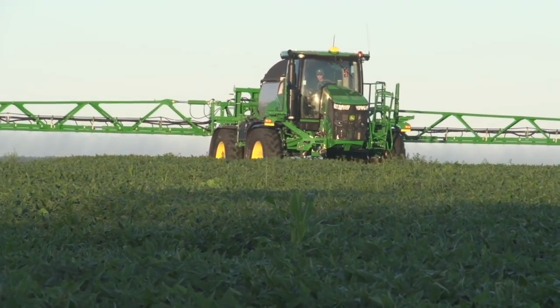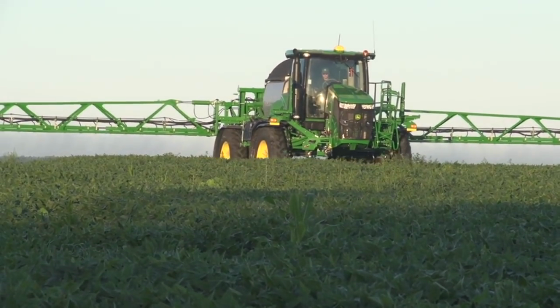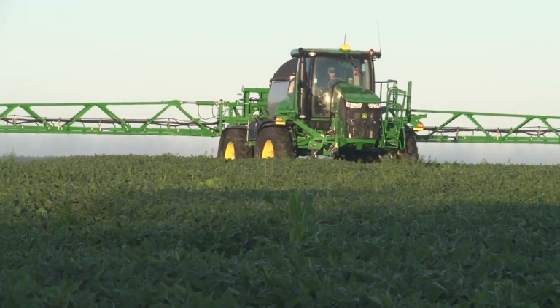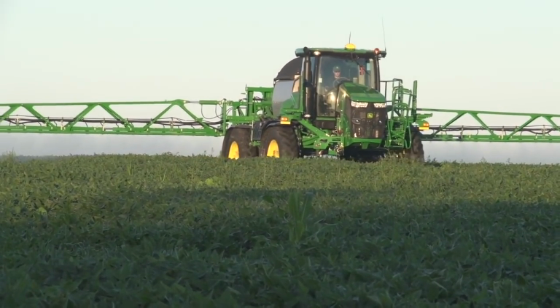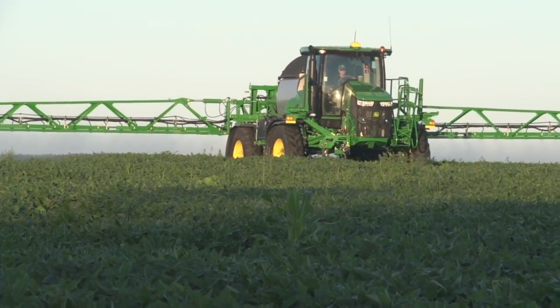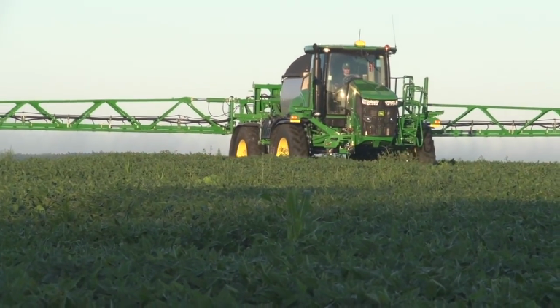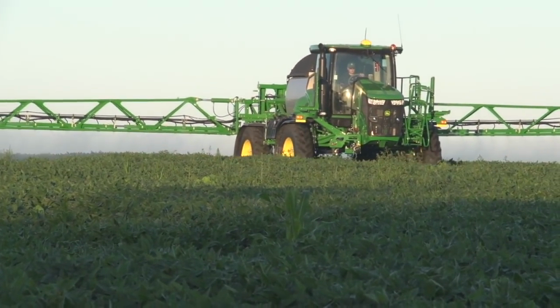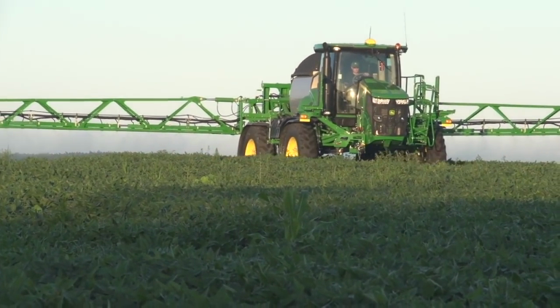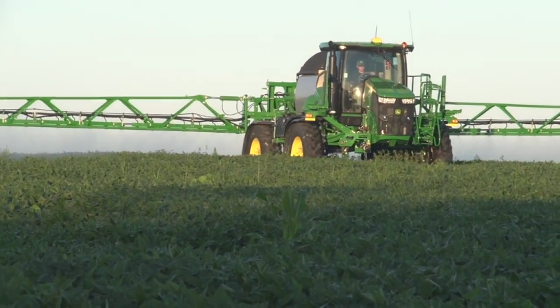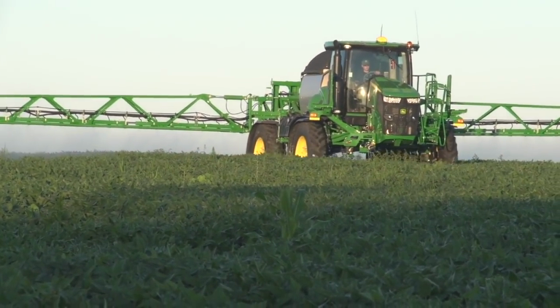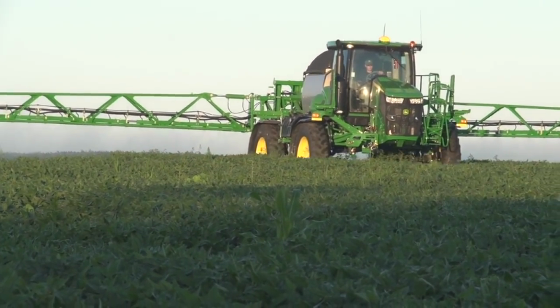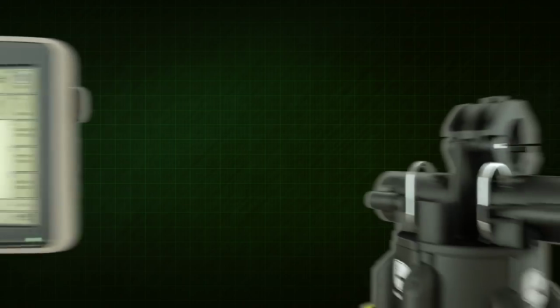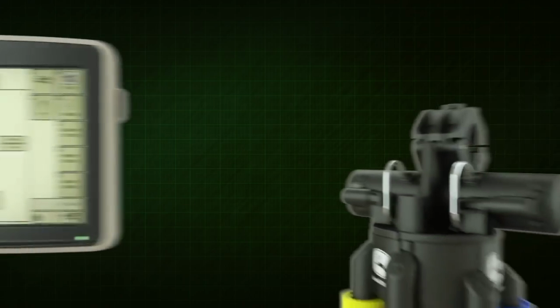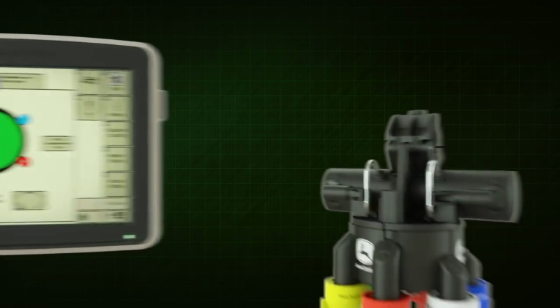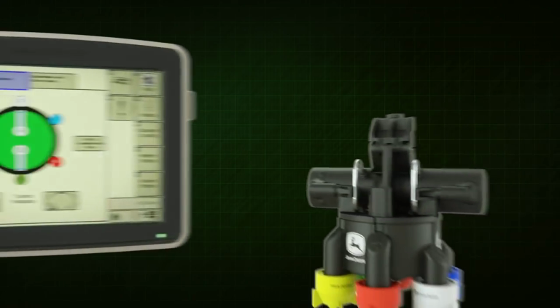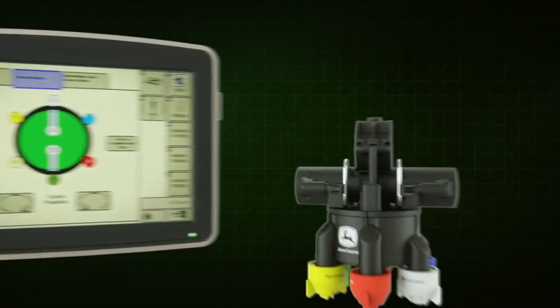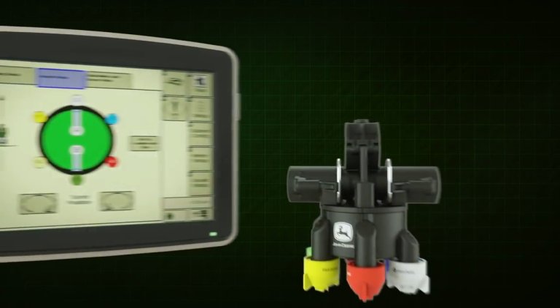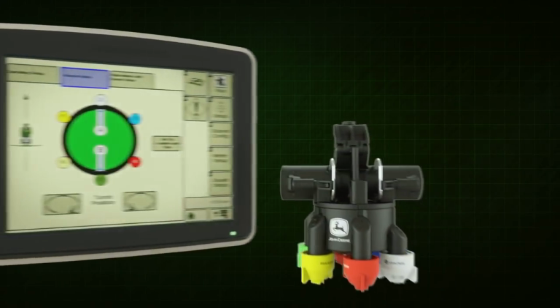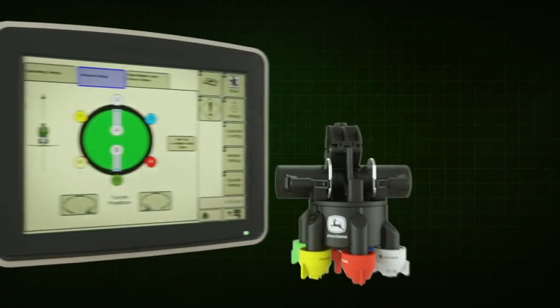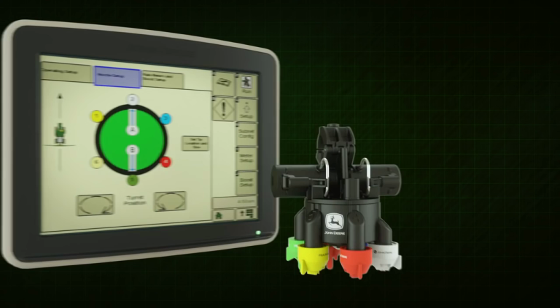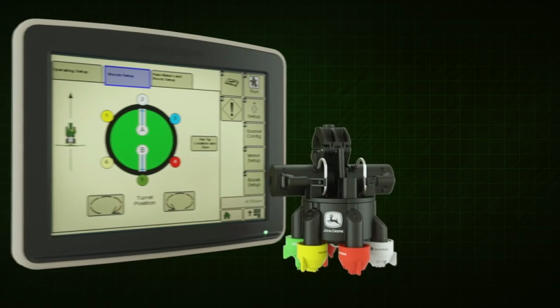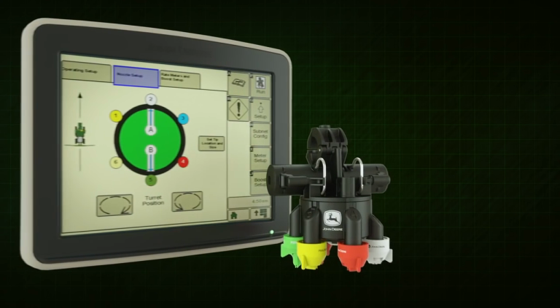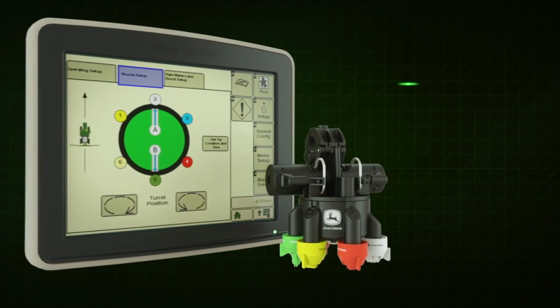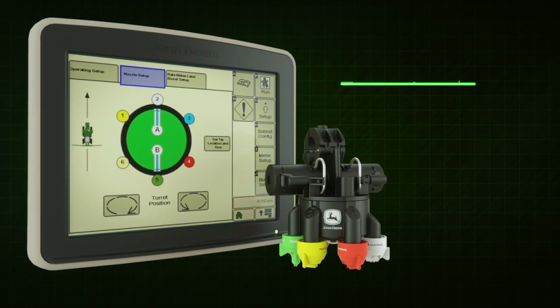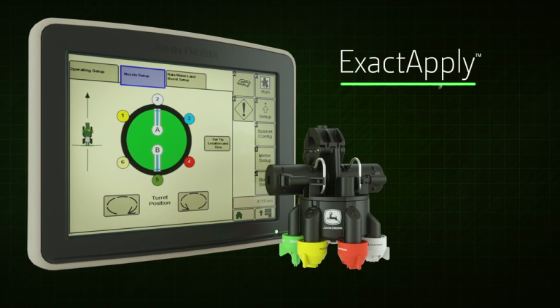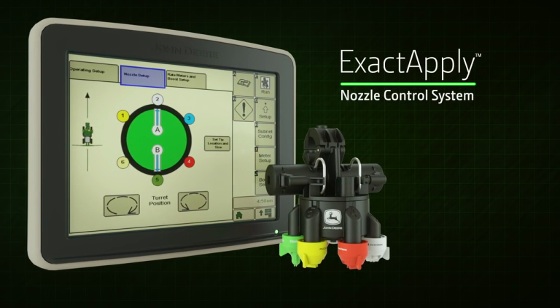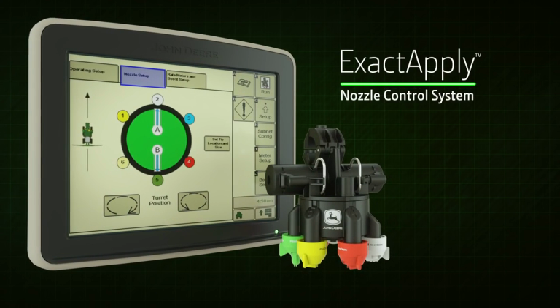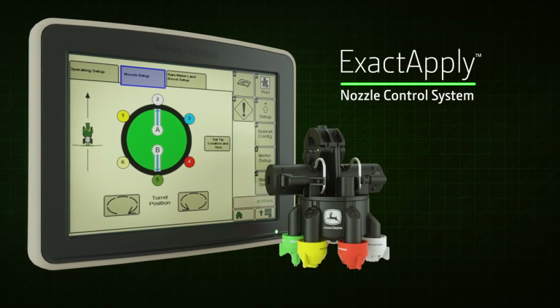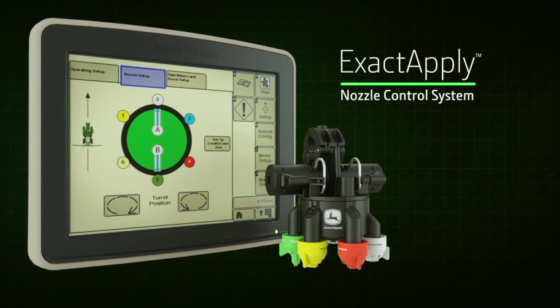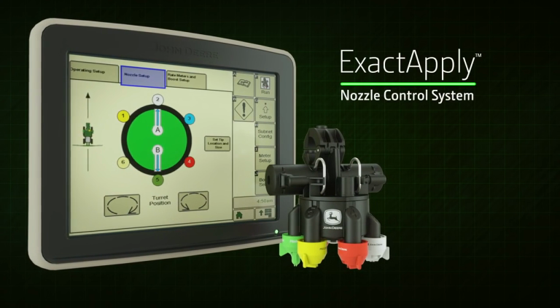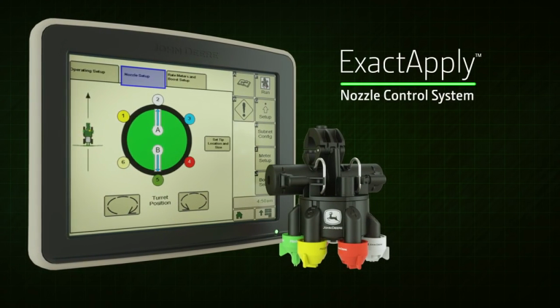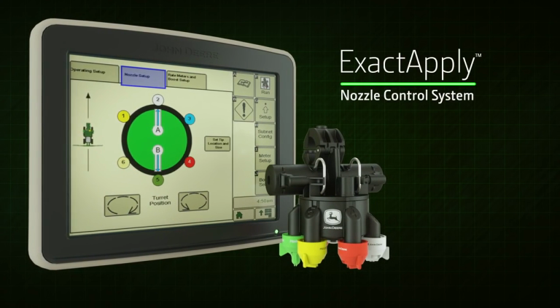Ask your John Deere dealer for details on the all-new Exact Apply nozzle control system.